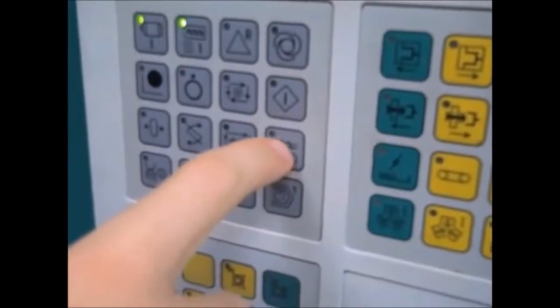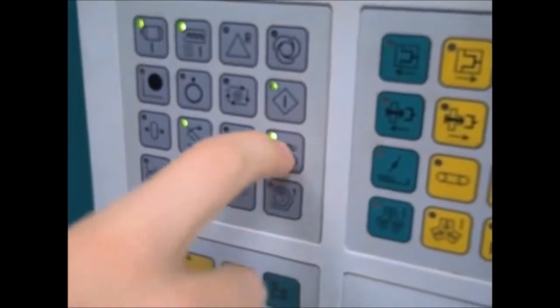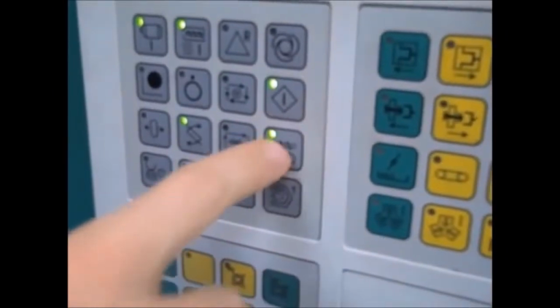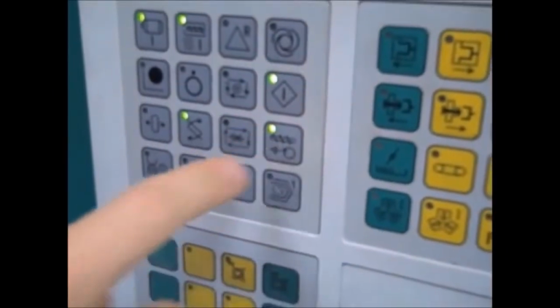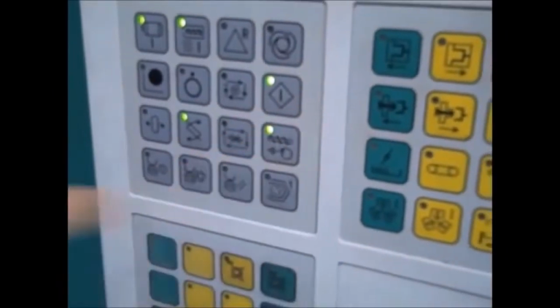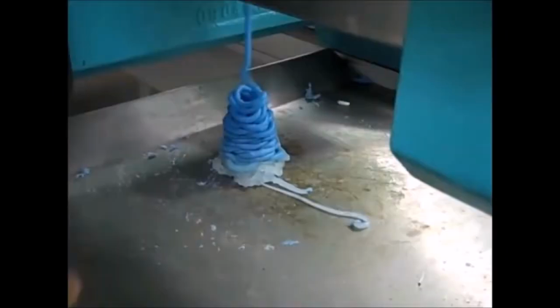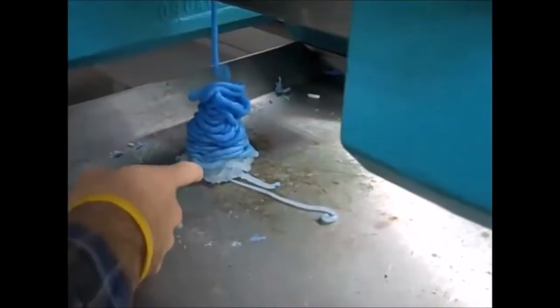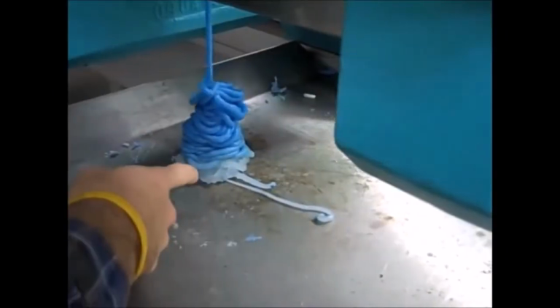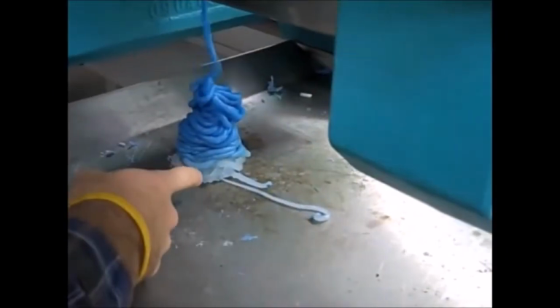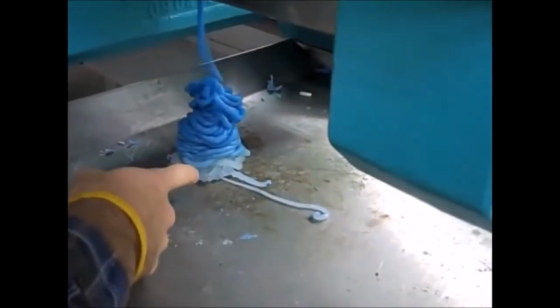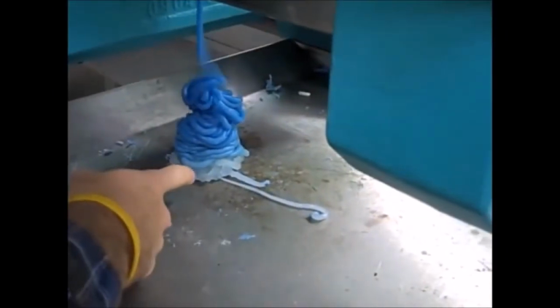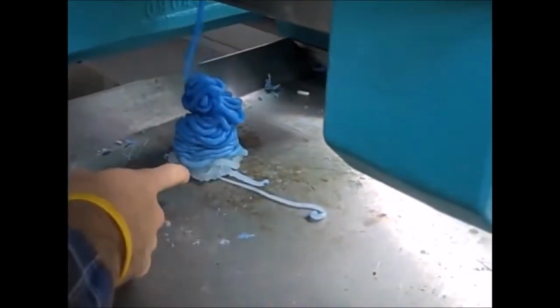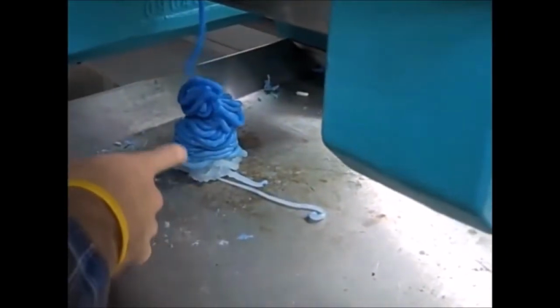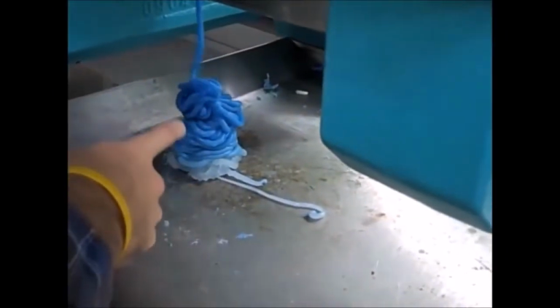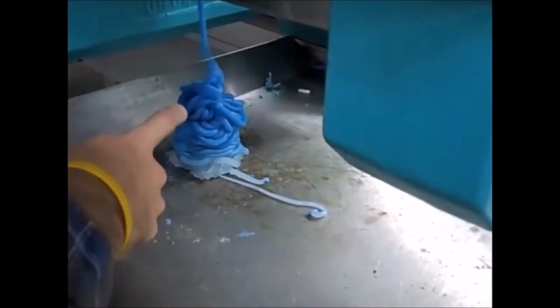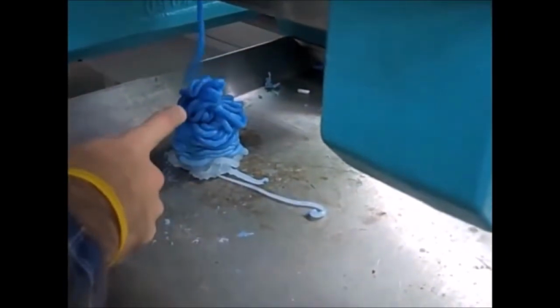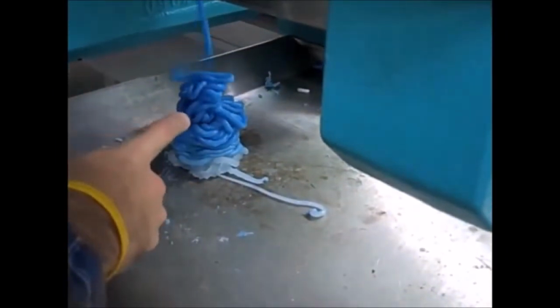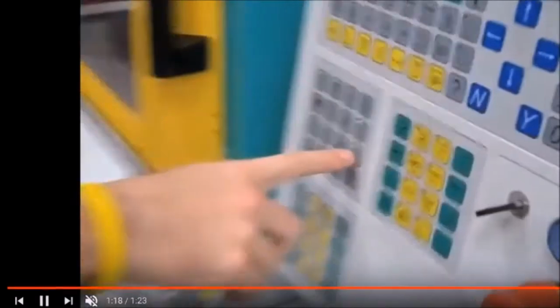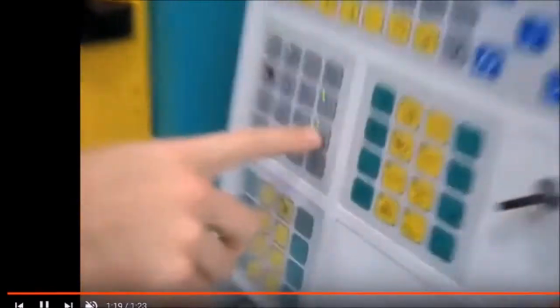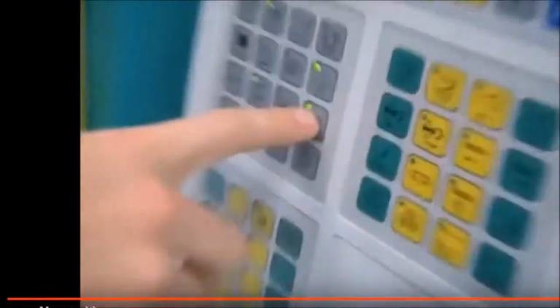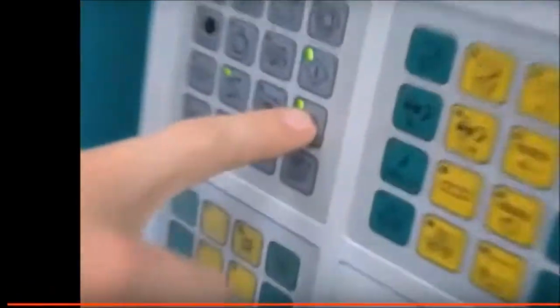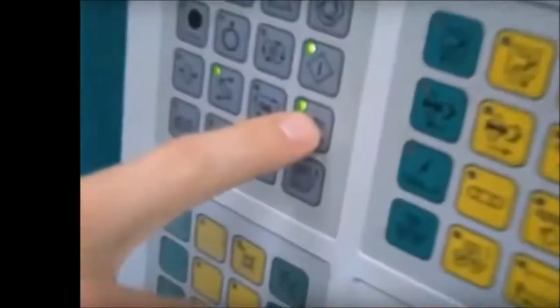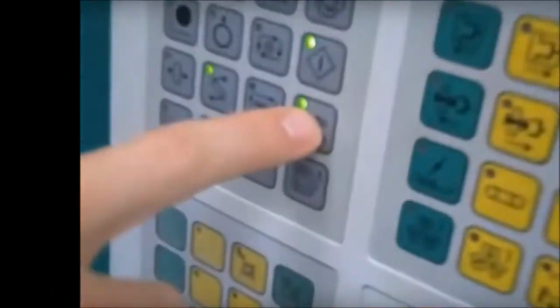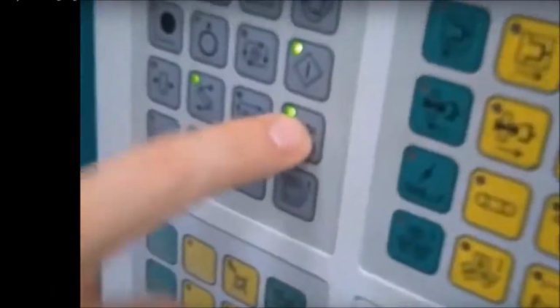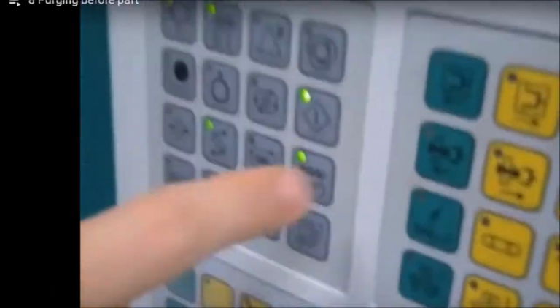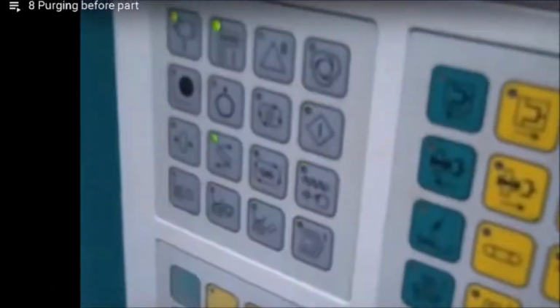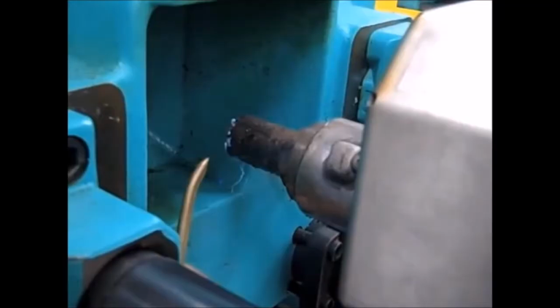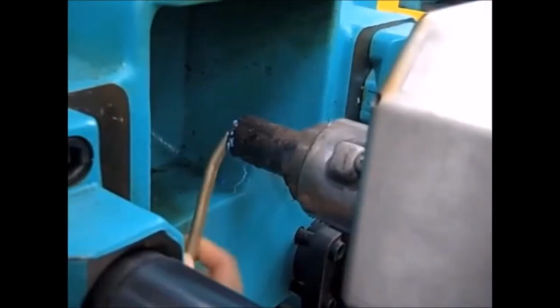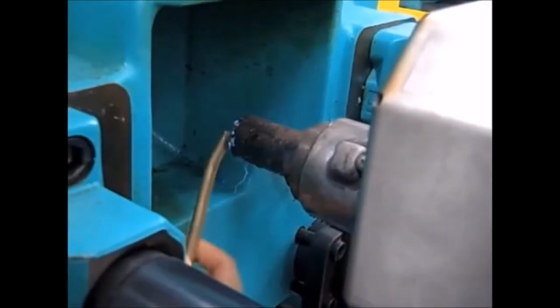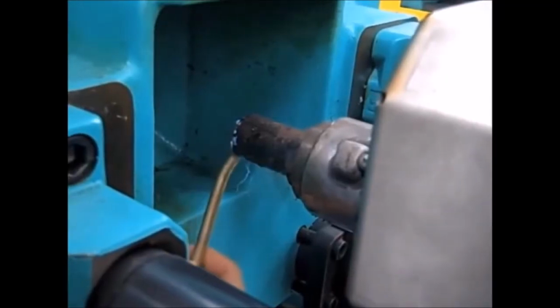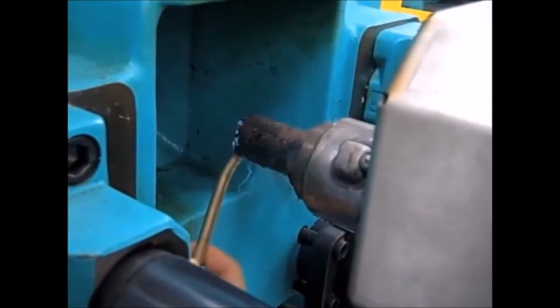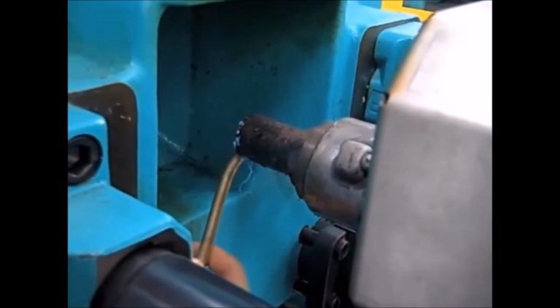Purge it. Don't touch it. Don't touch it. Stop purging the machine. Clean that nozzle.